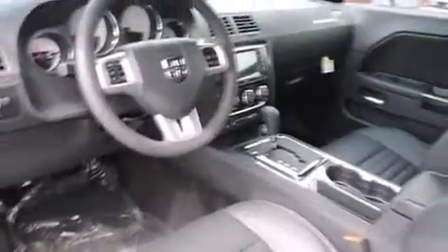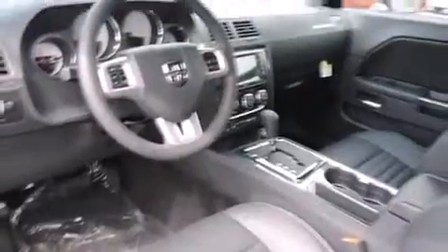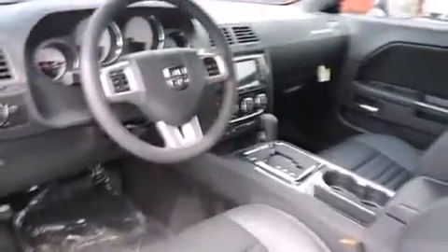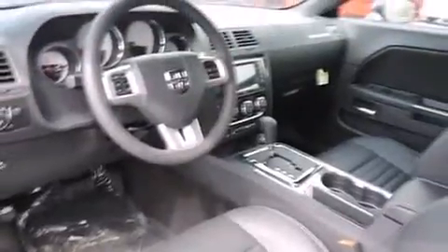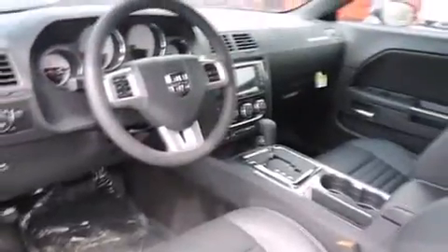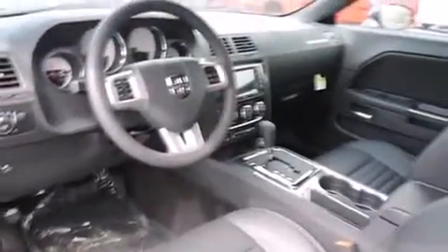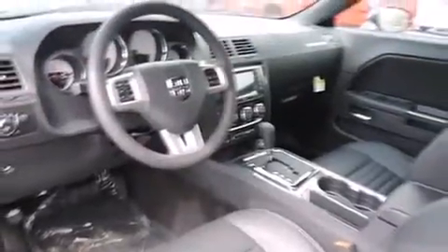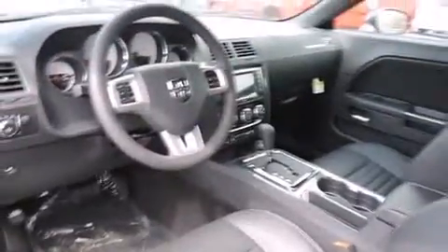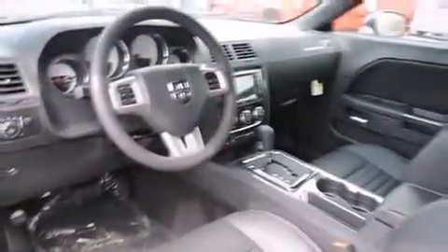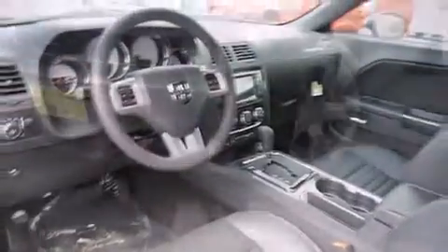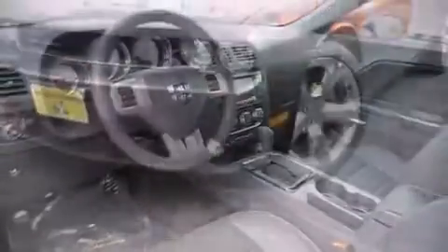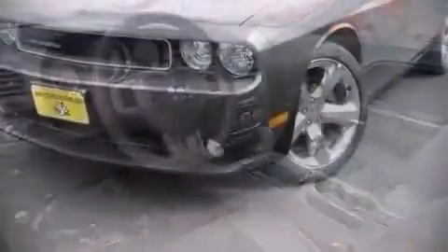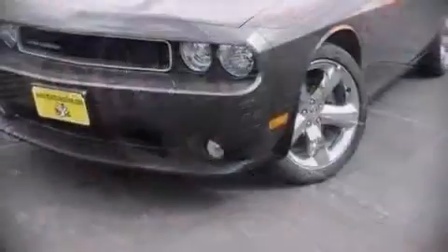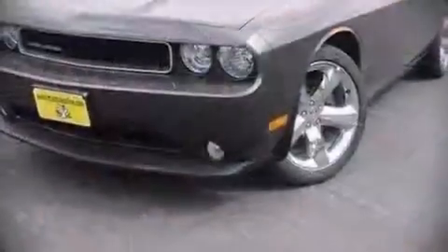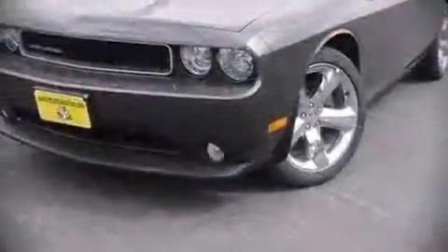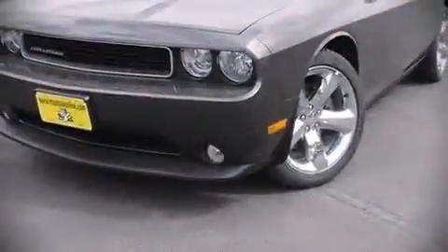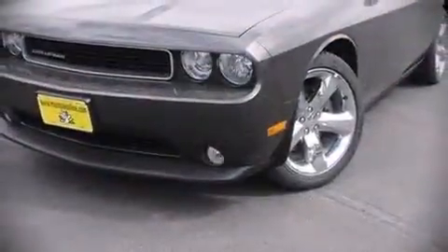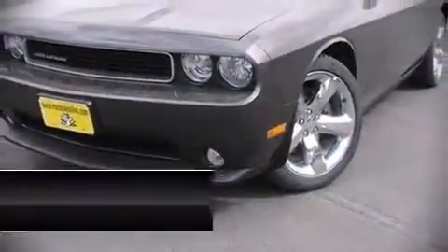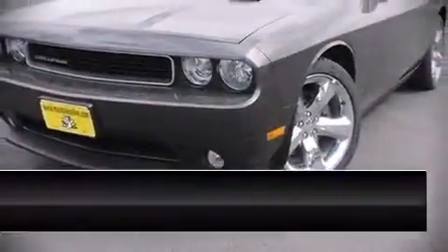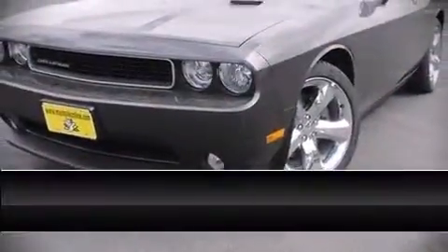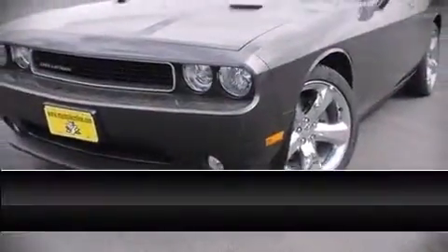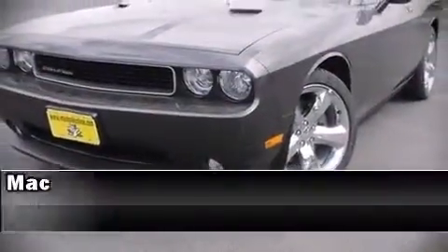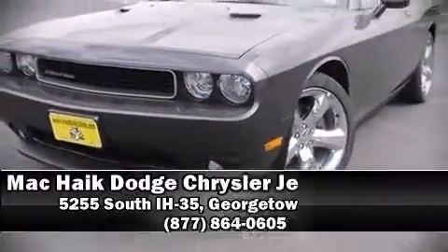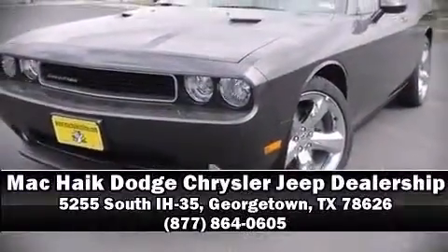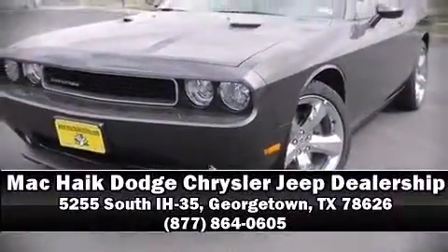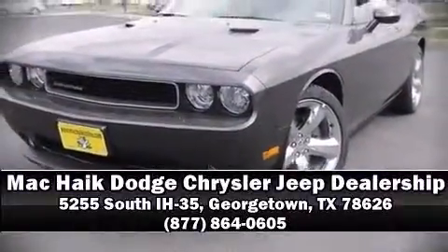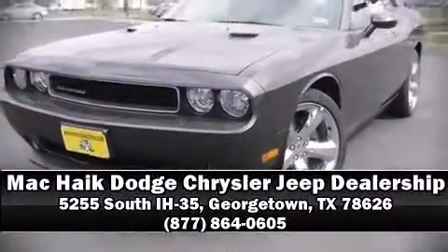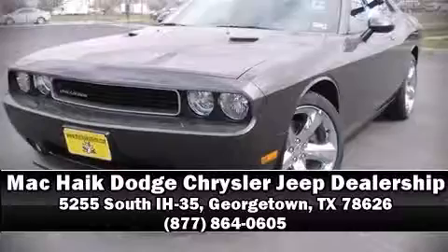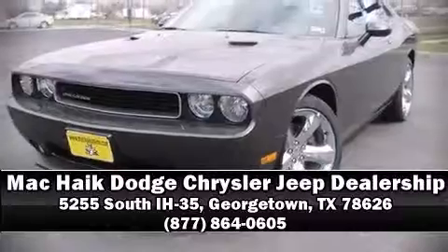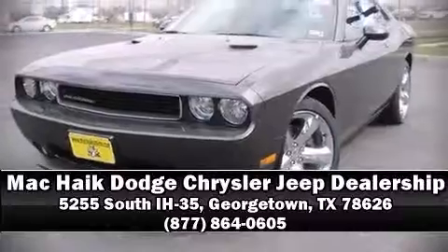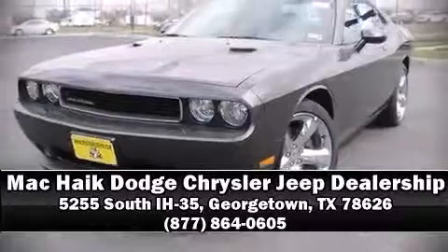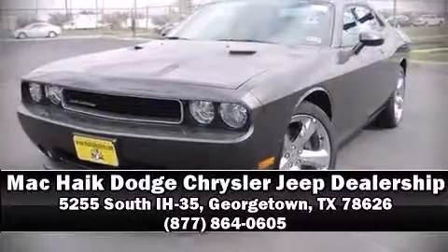Our sales reps are knowledgeable and professional. Come on in and take a test drive. We'll be inside.